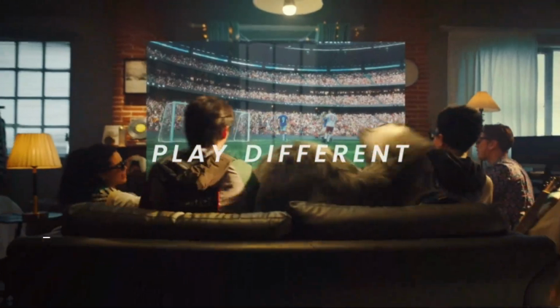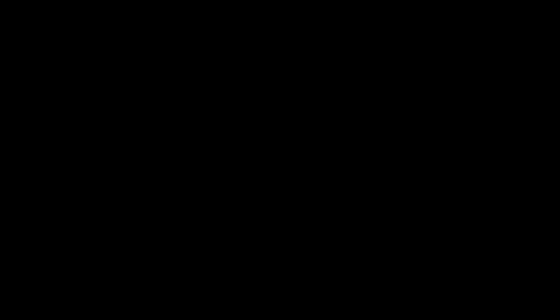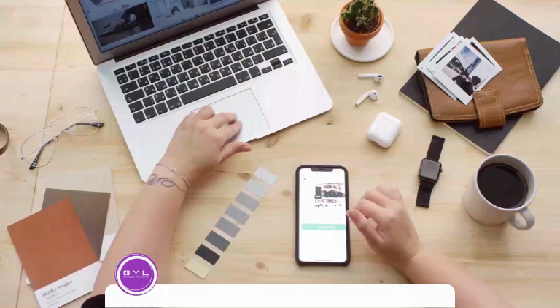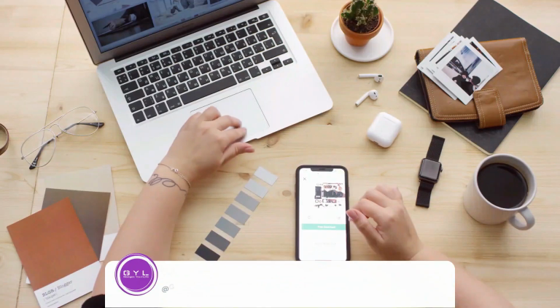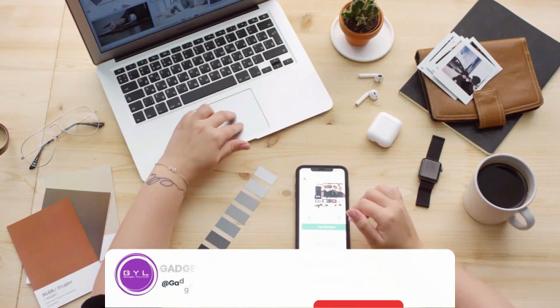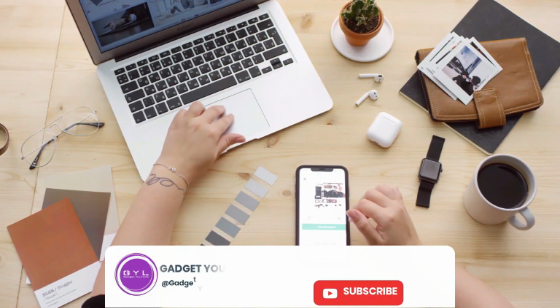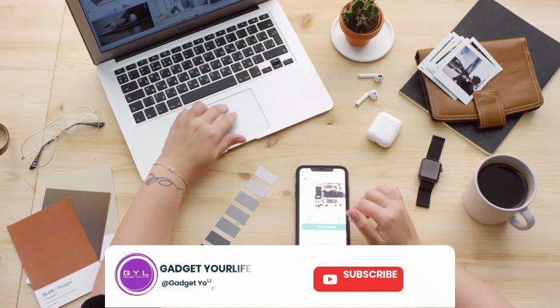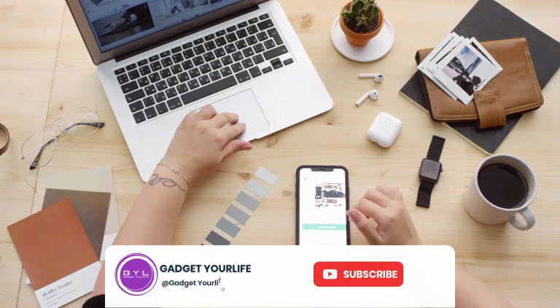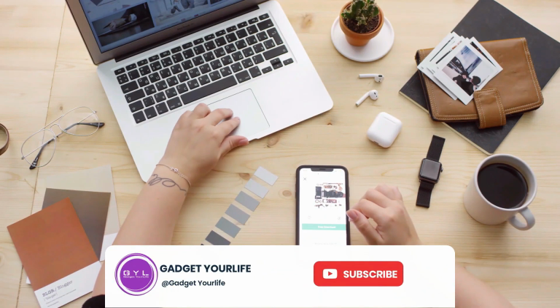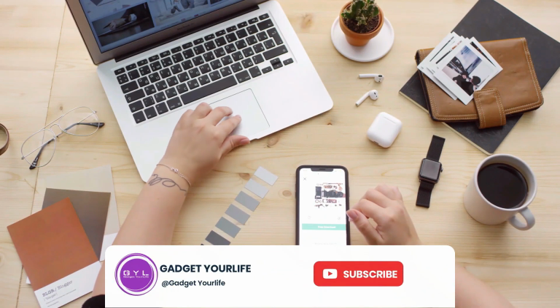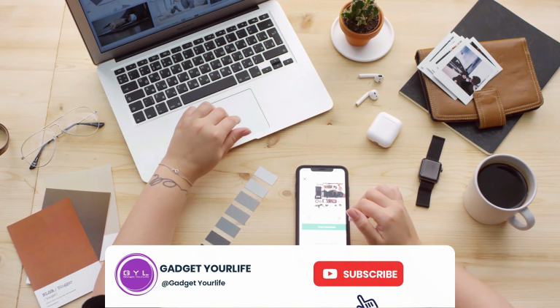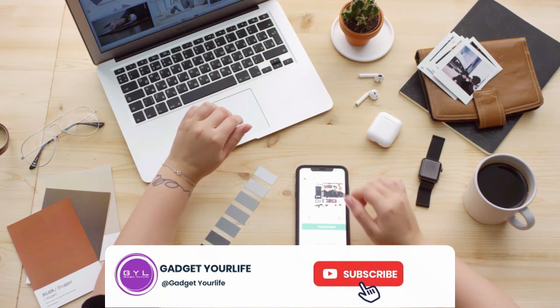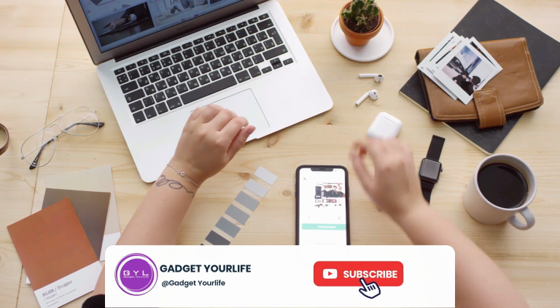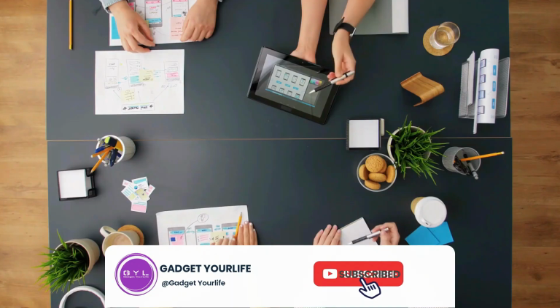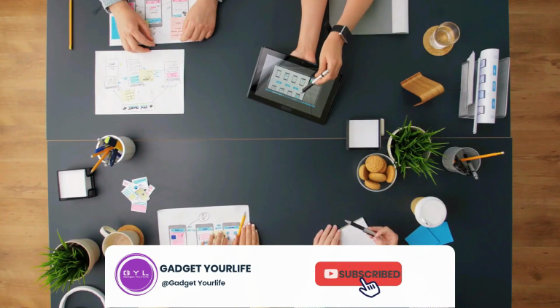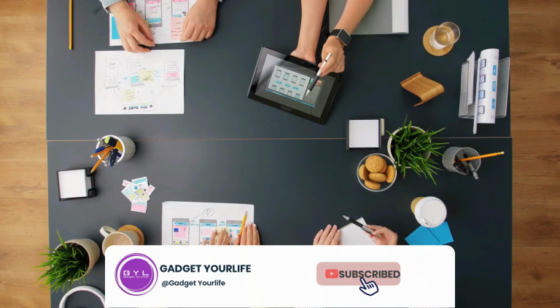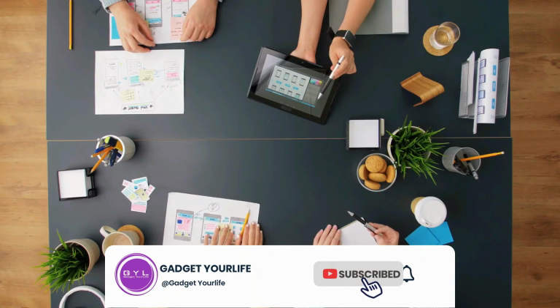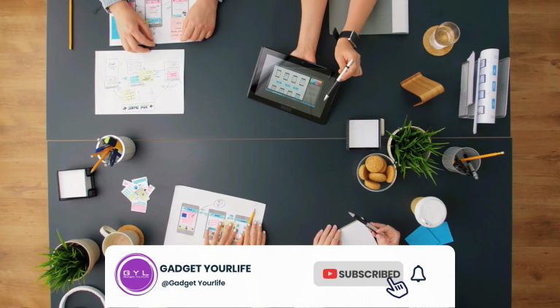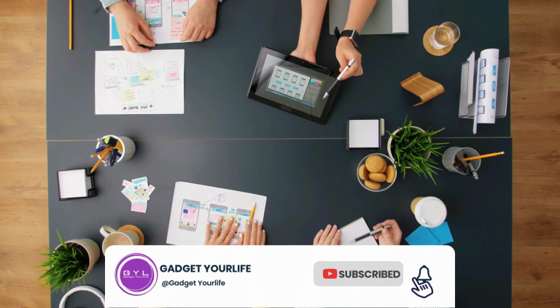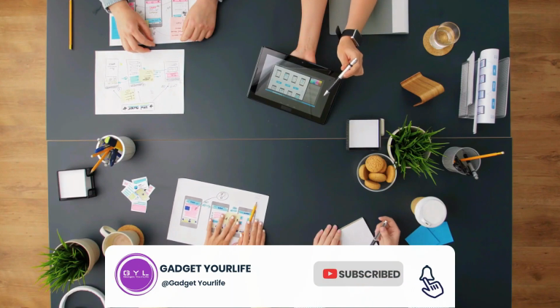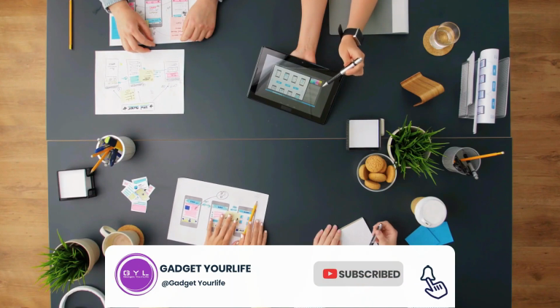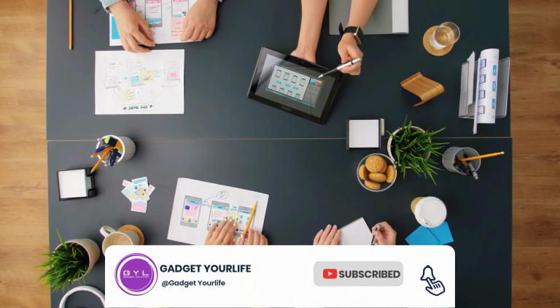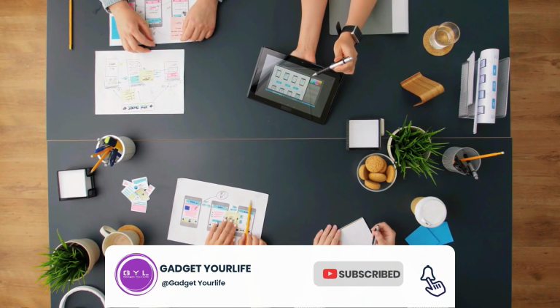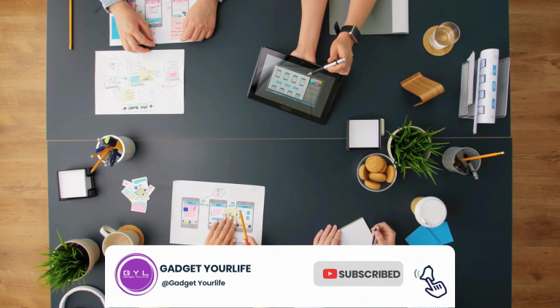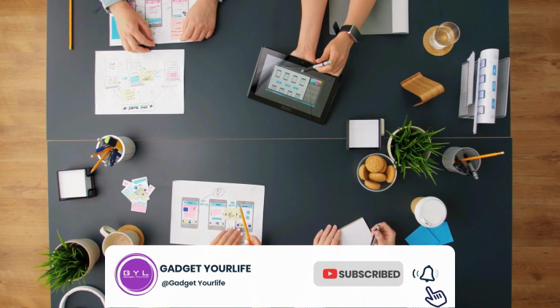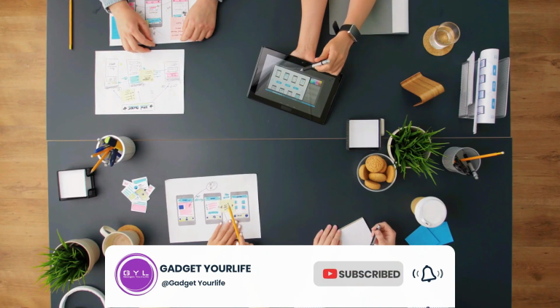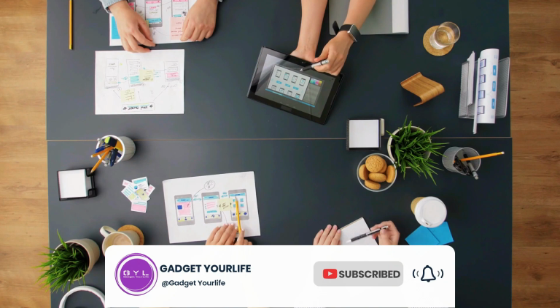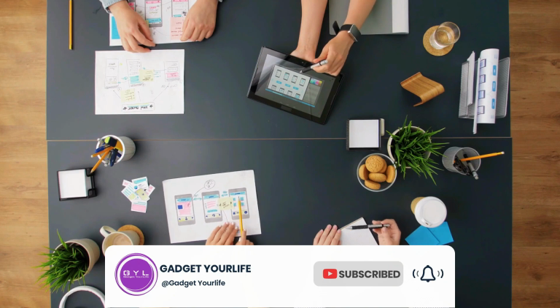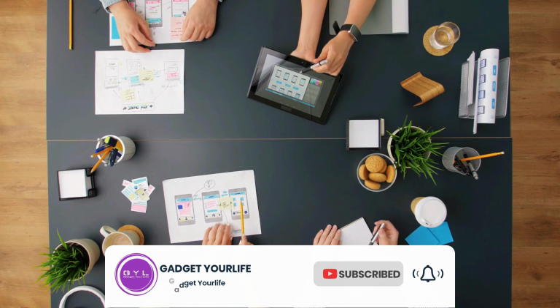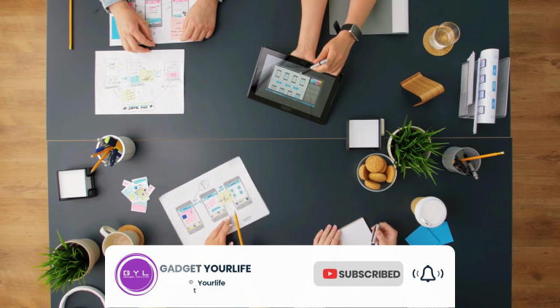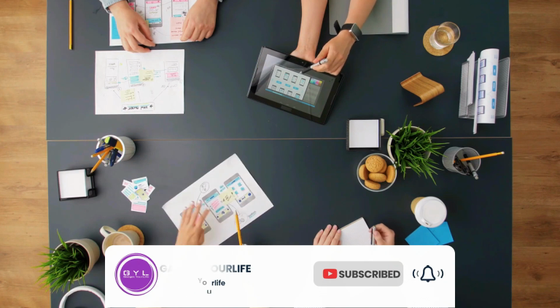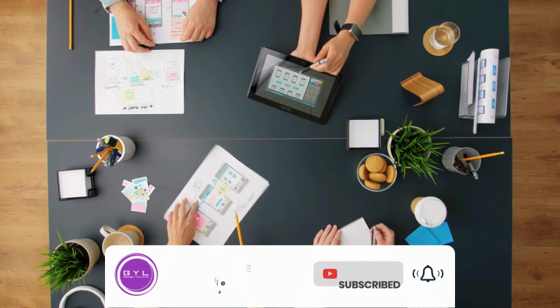Don't forget to subscribe to our channel and hit that notification bell to stay updated with our latest videos featuring the coolest gadgets.